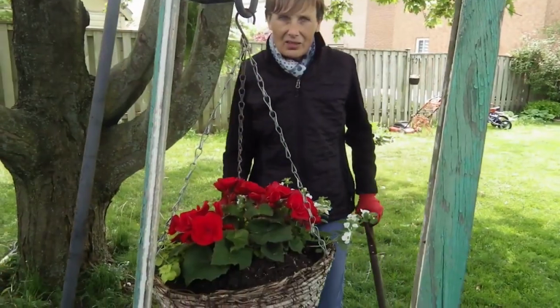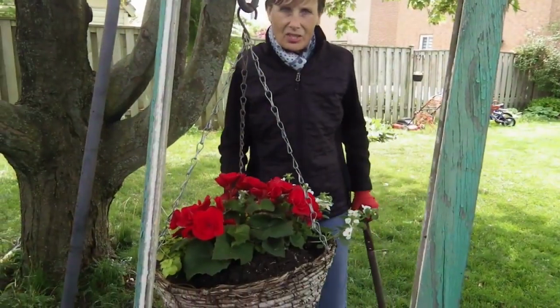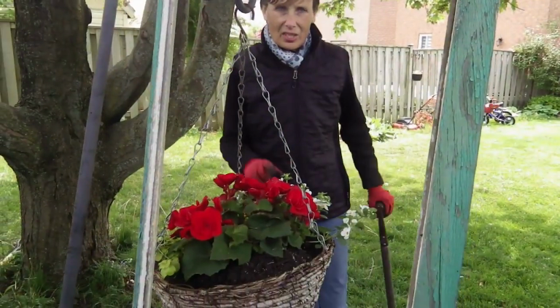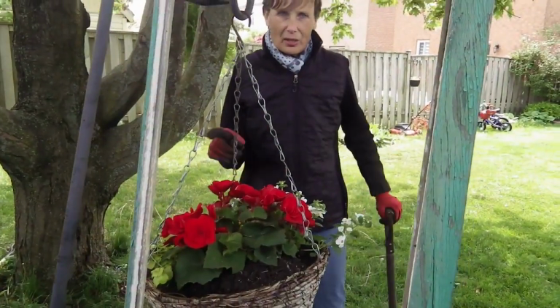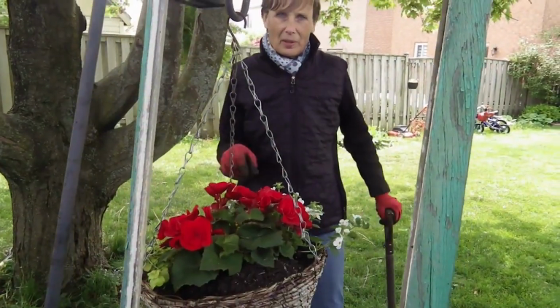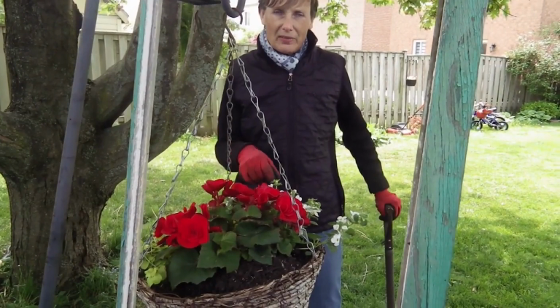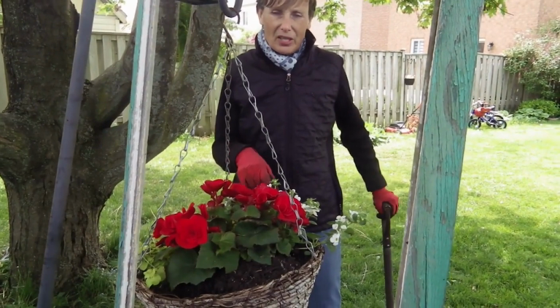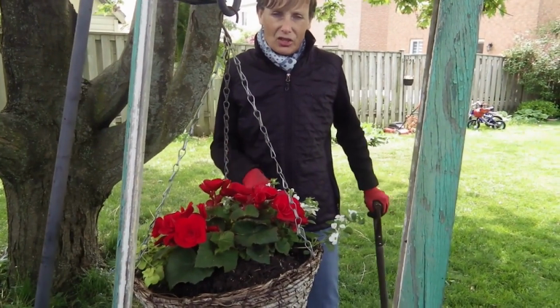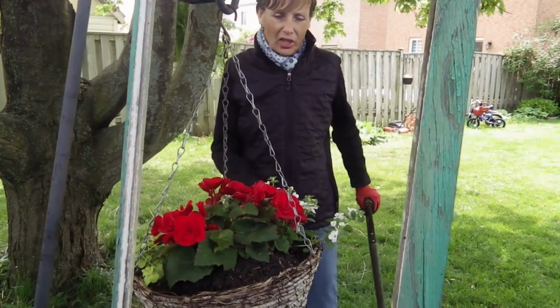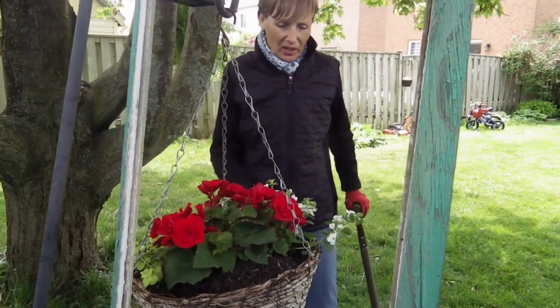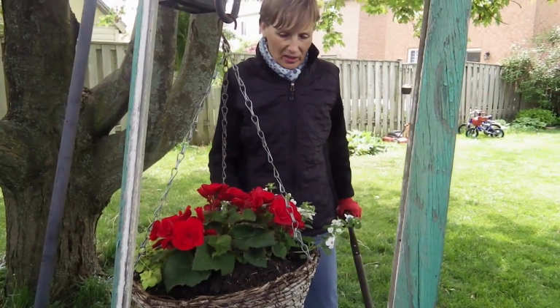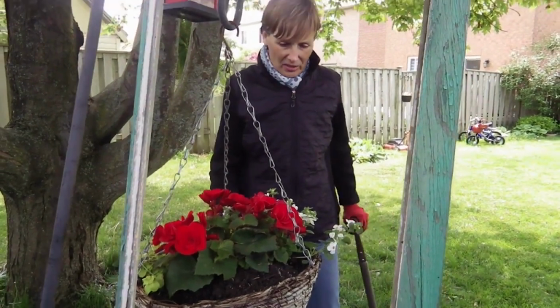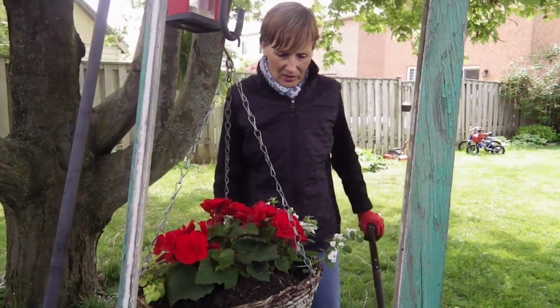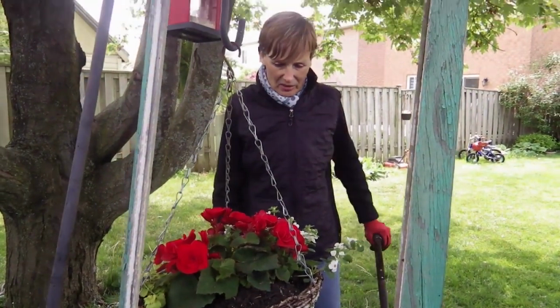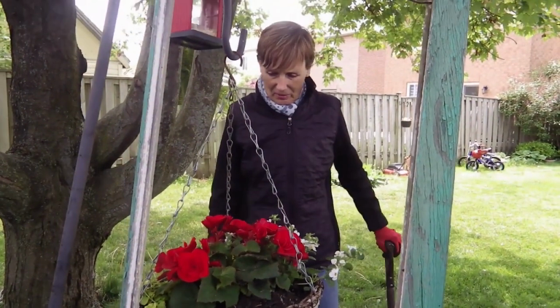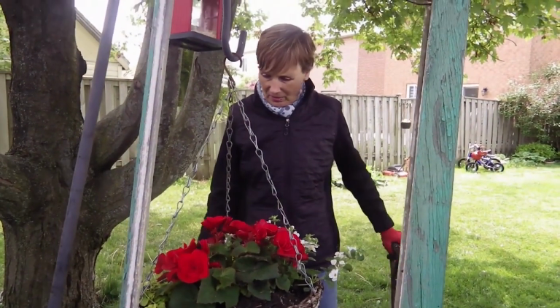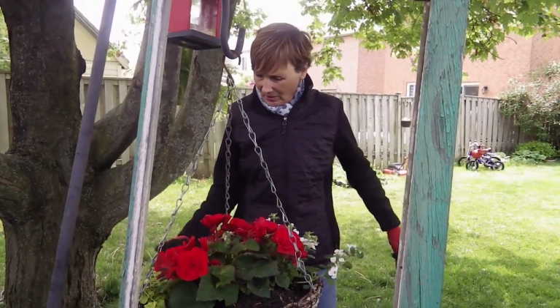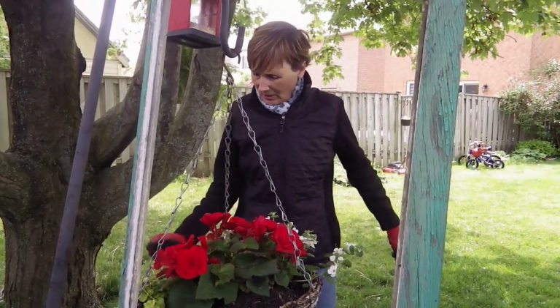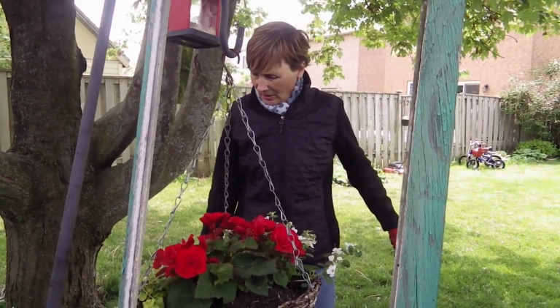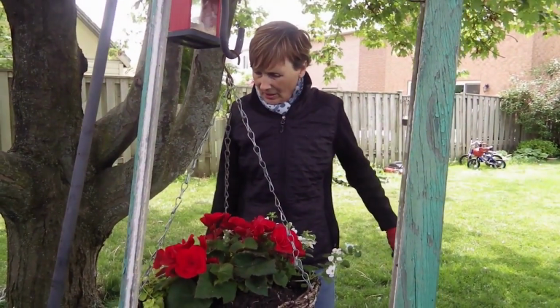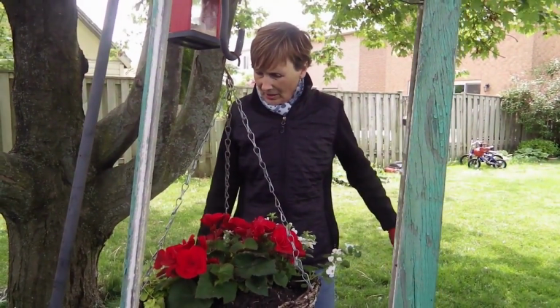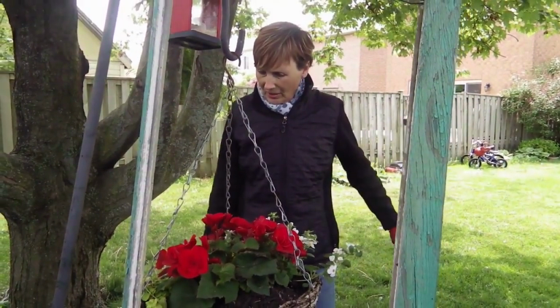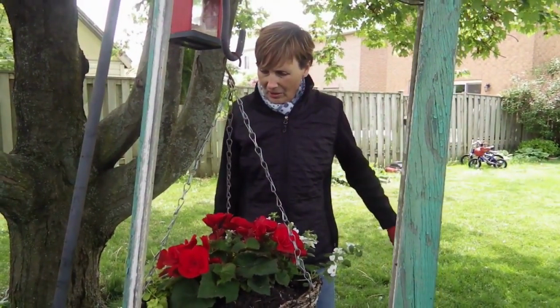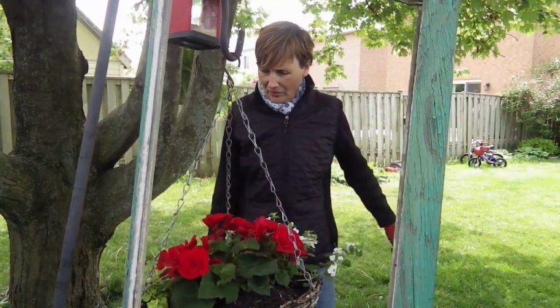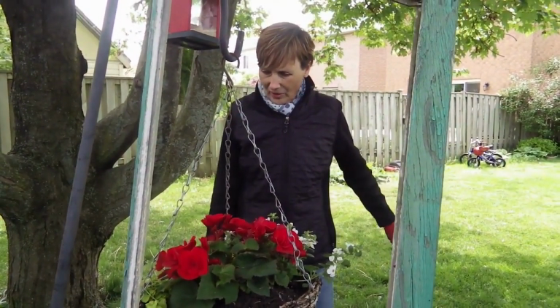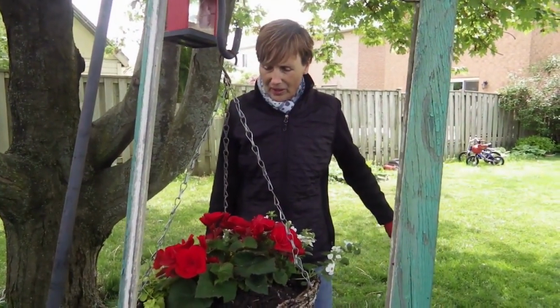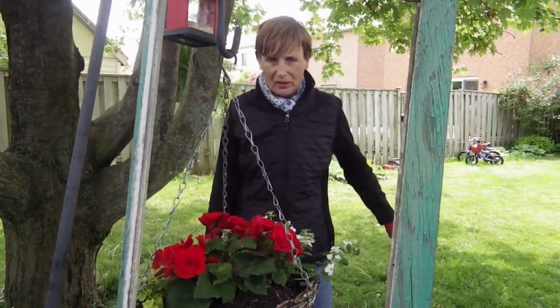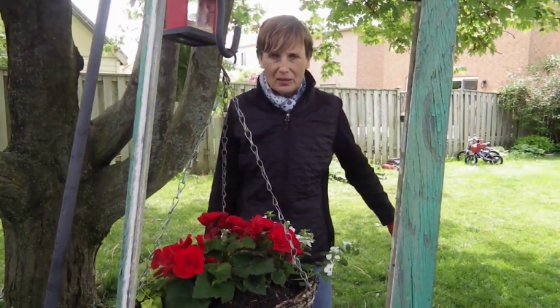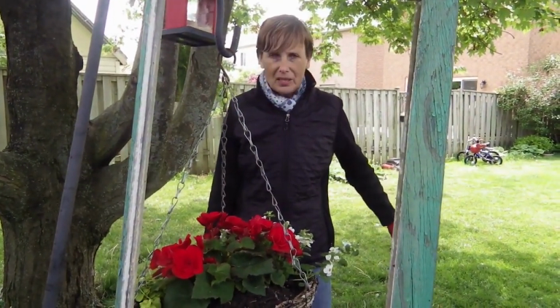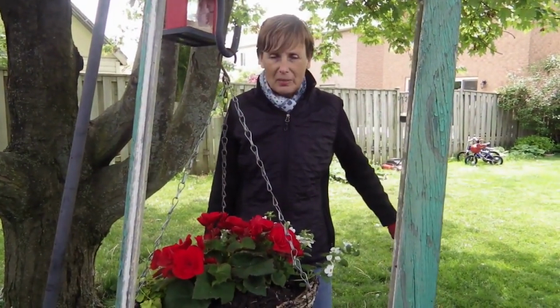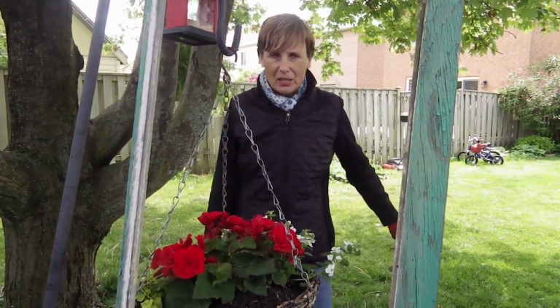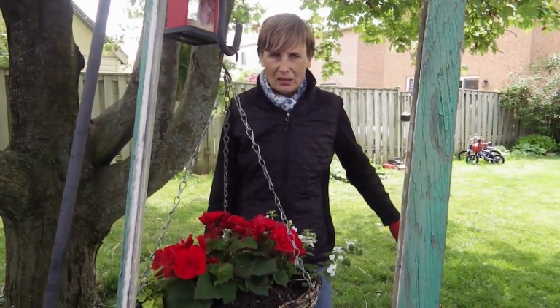Just a little bit of a shade garden, so hopefully it'll come along.